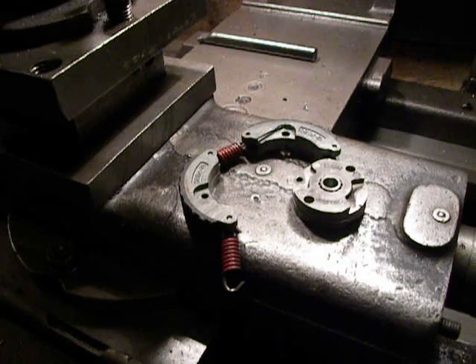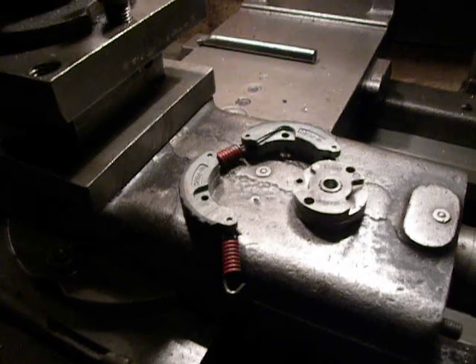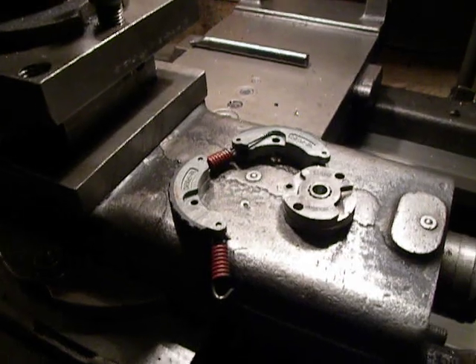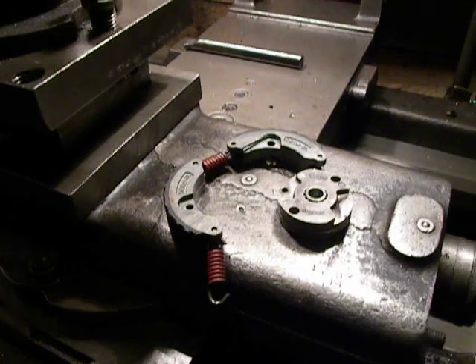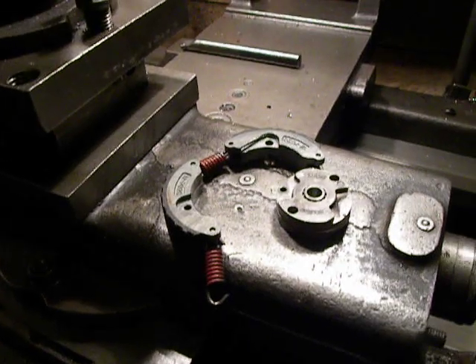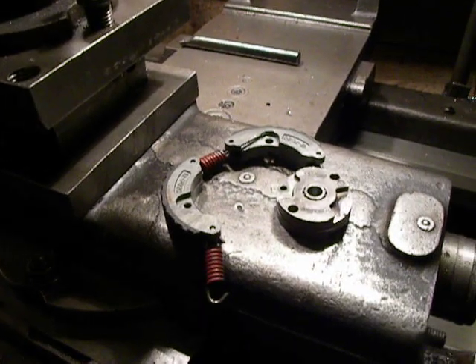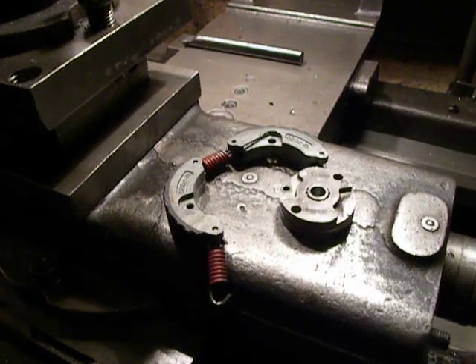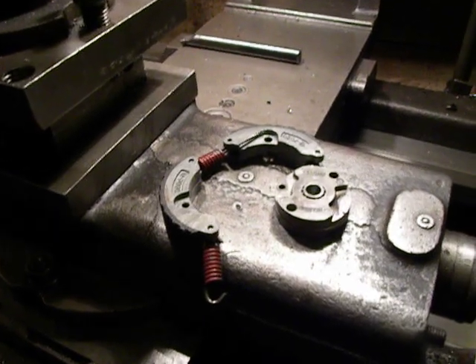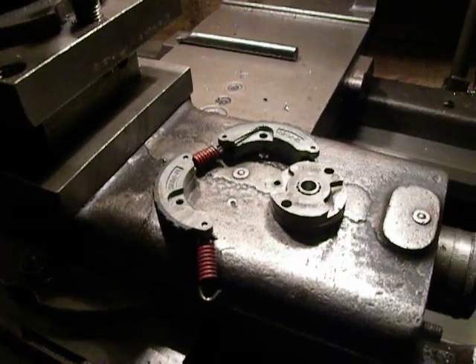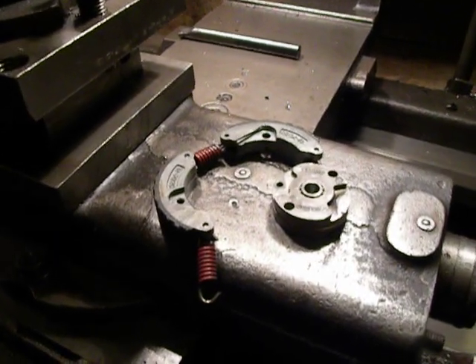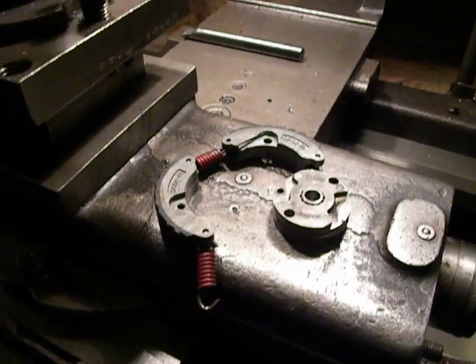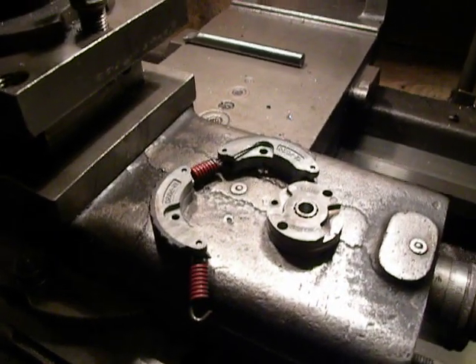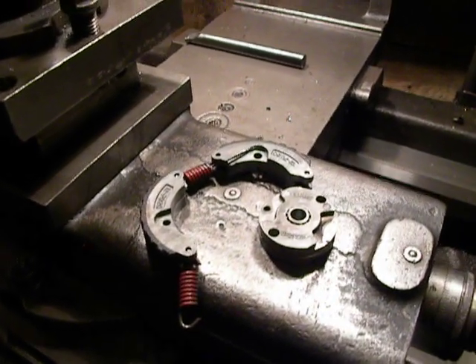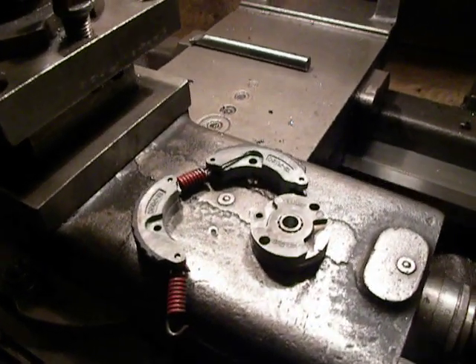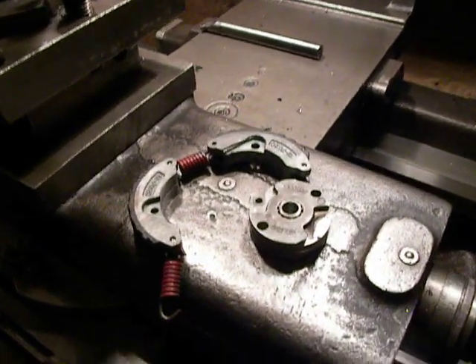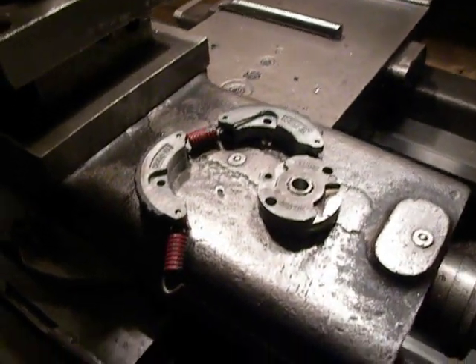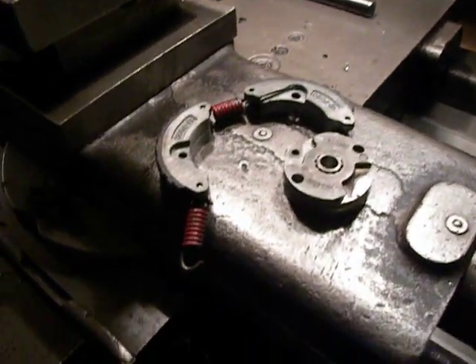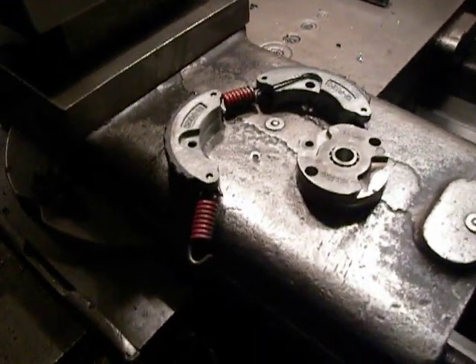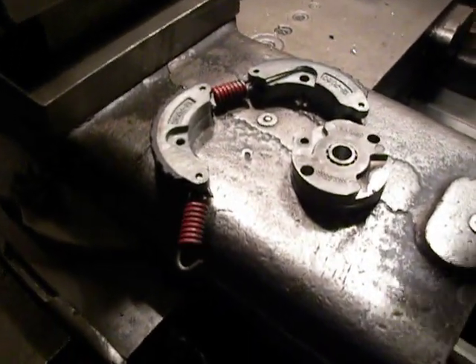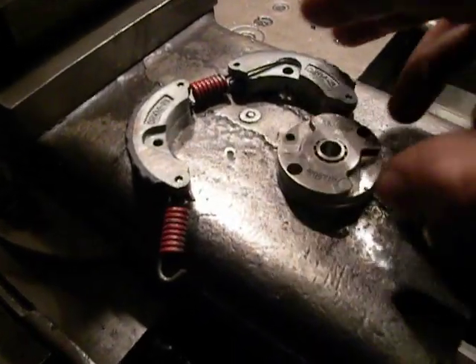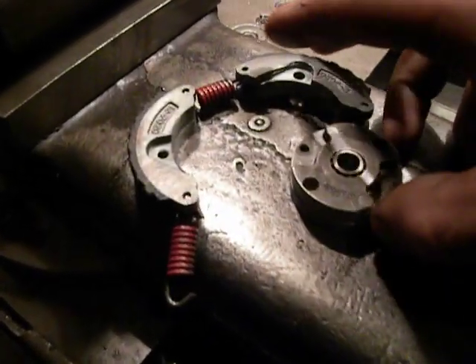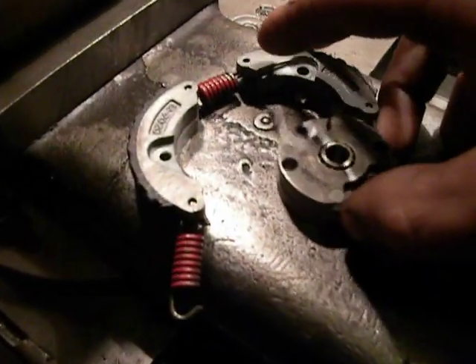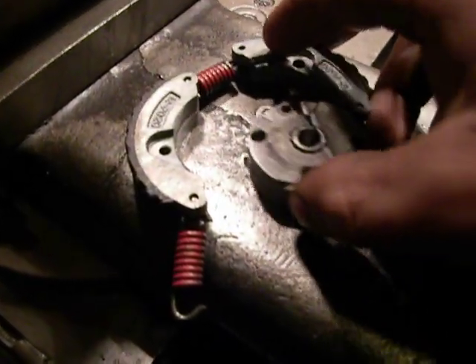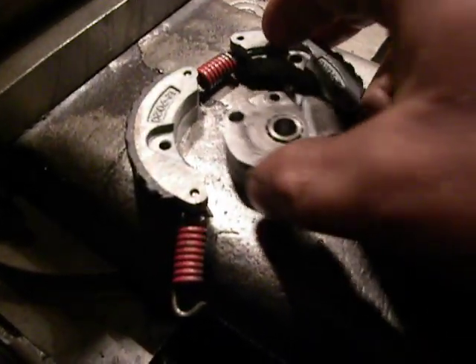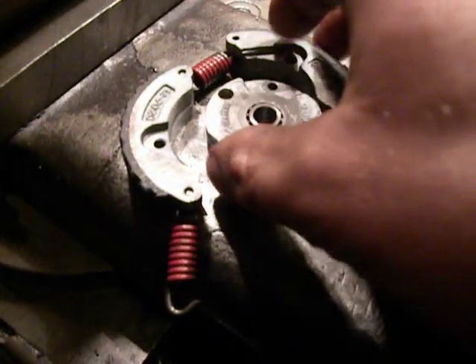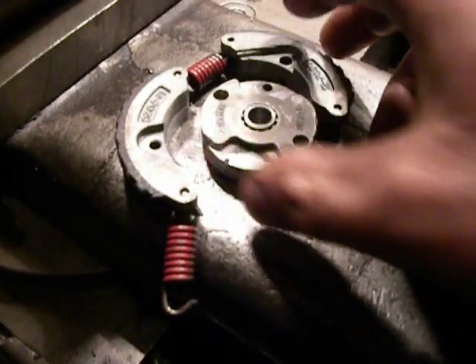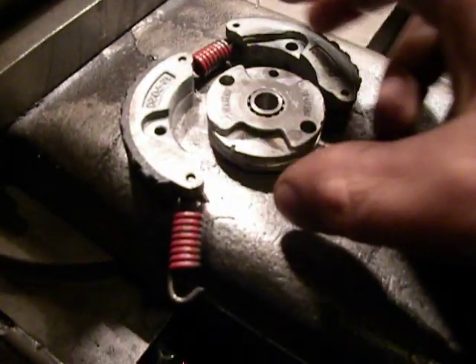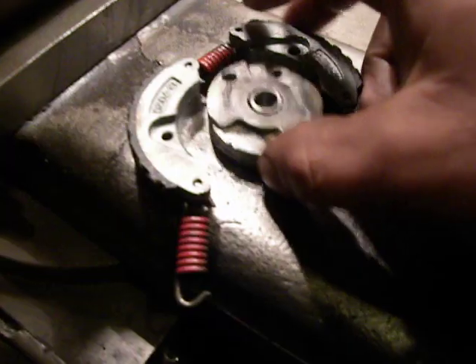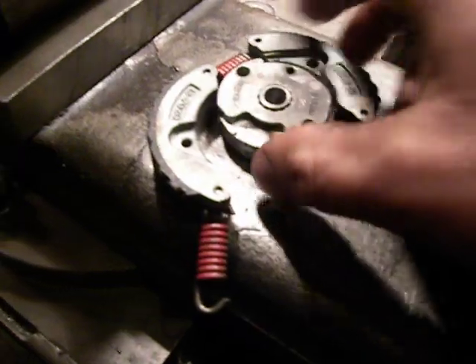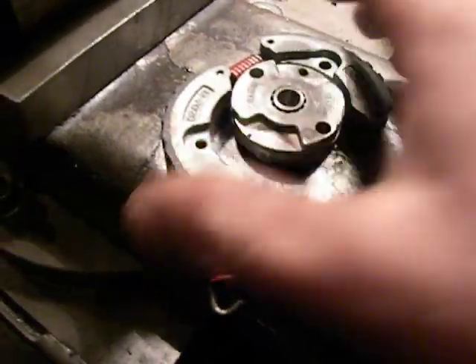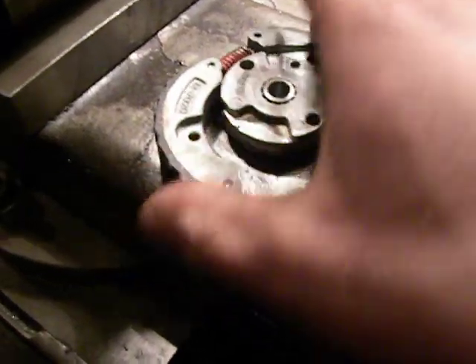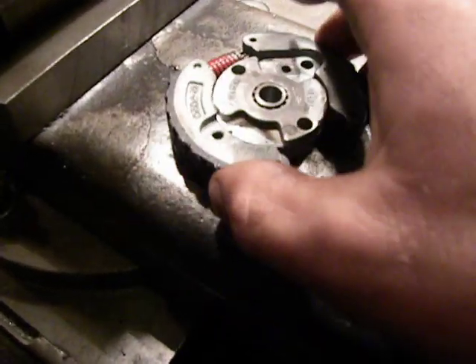Hello, in my factory. This is a piece of a scooter clutch.